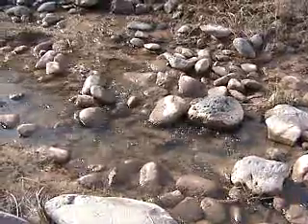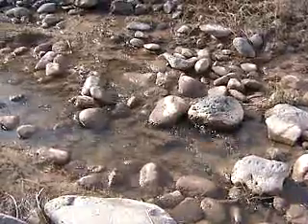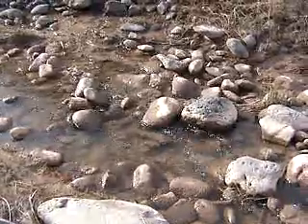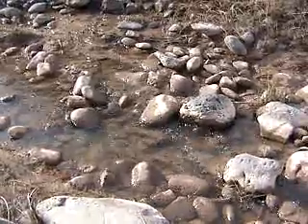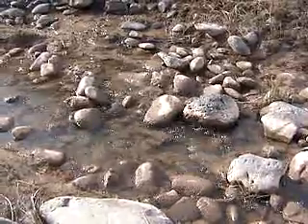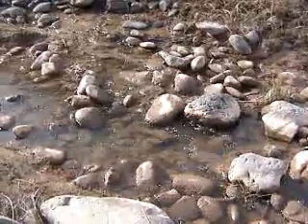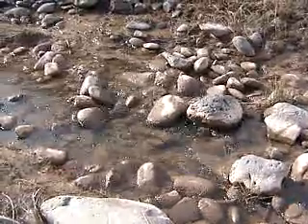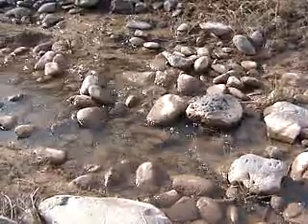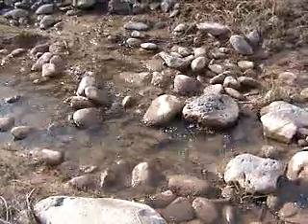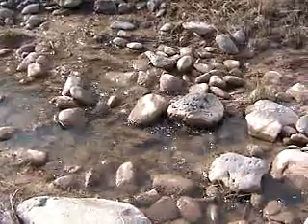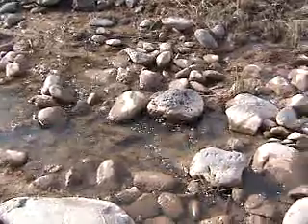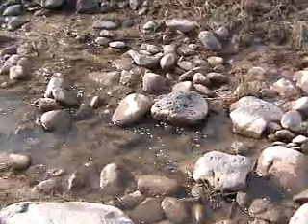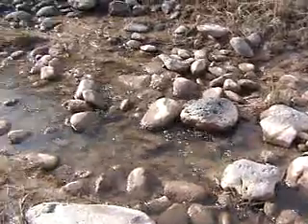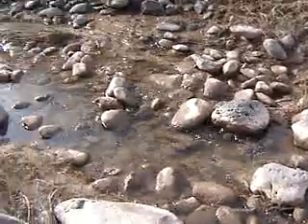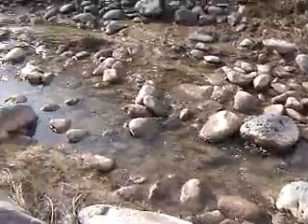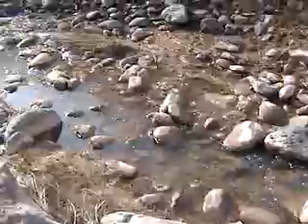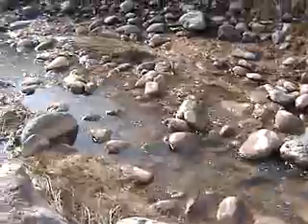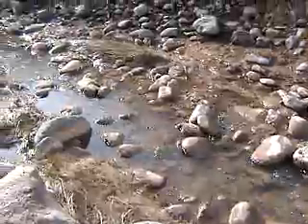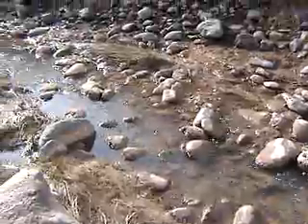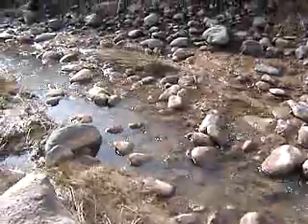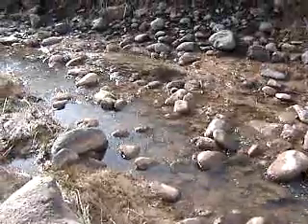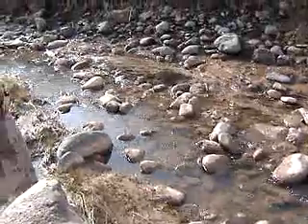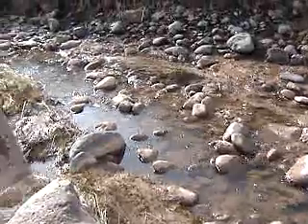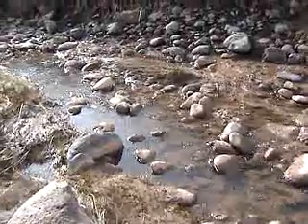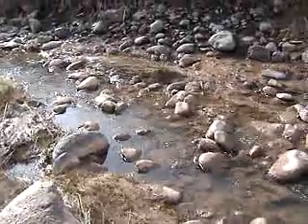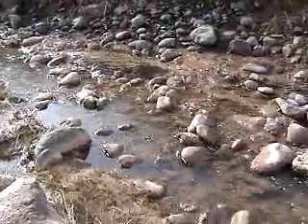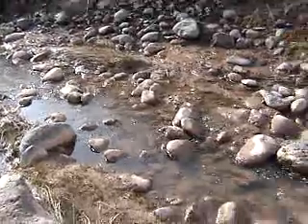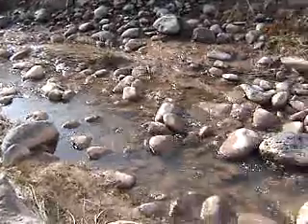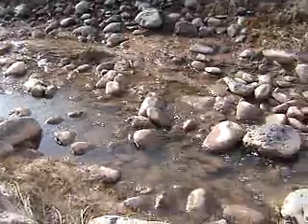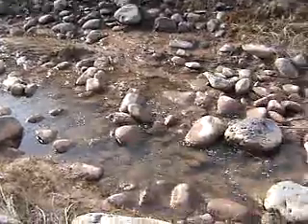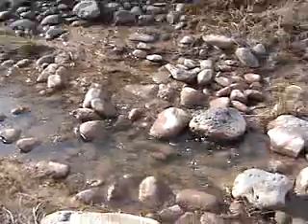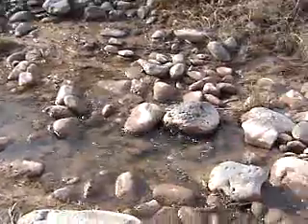This is some of the percolating gas bubbles in the creek. They're thick right in here.